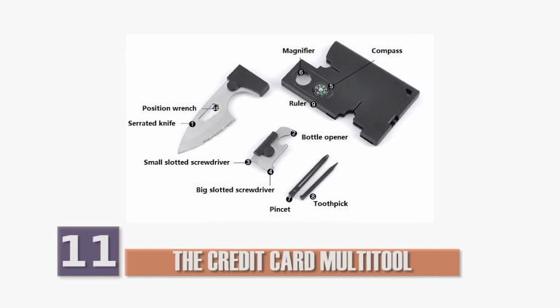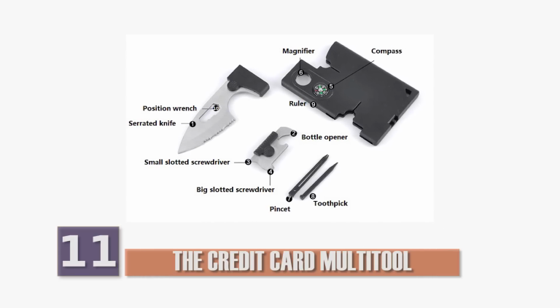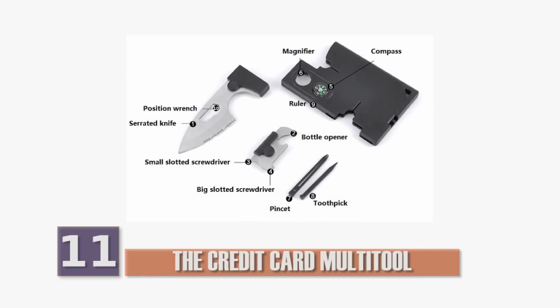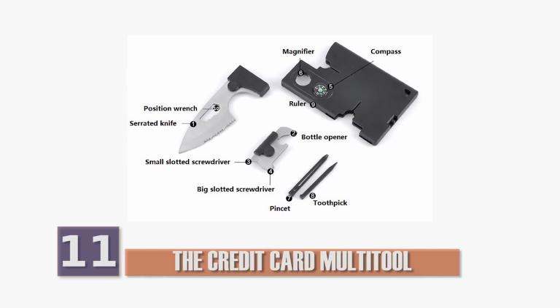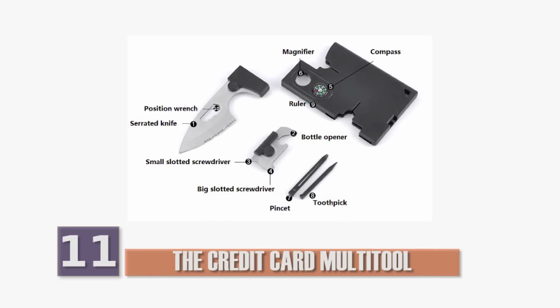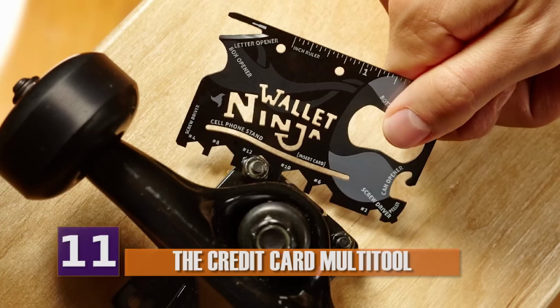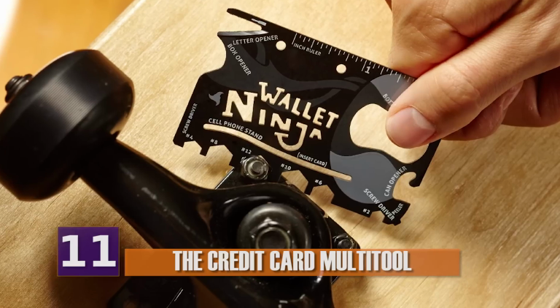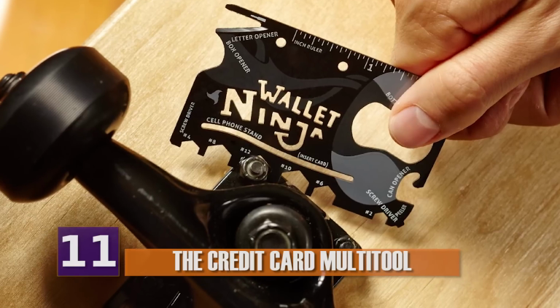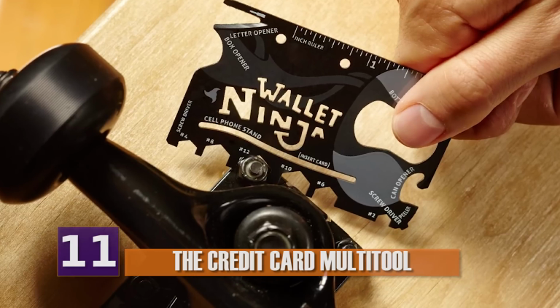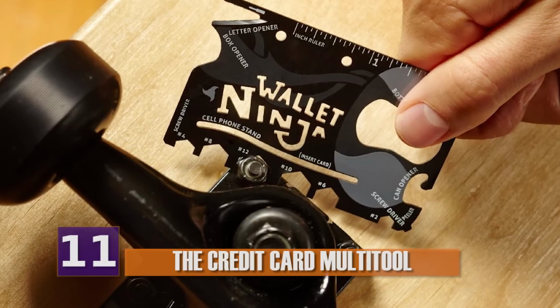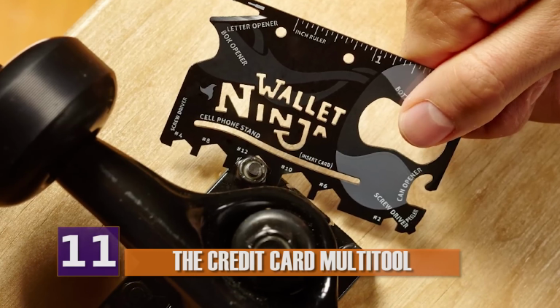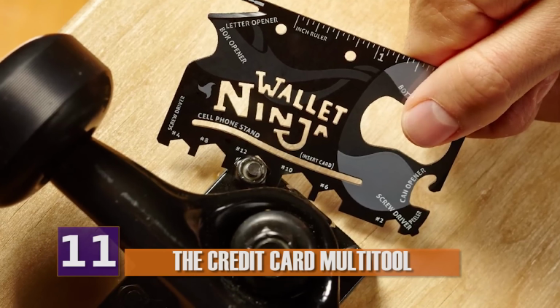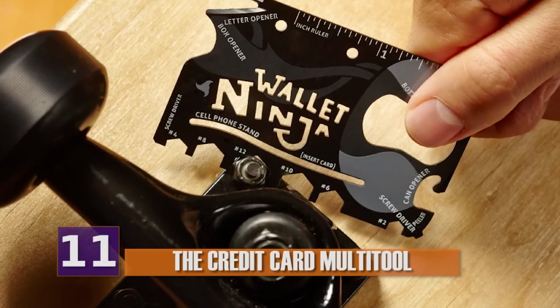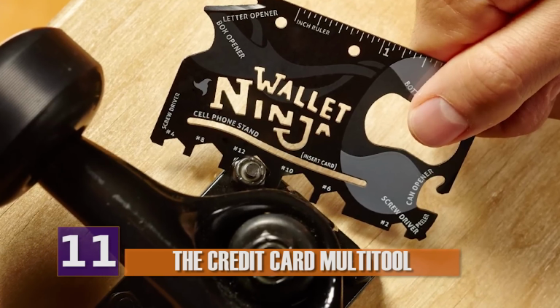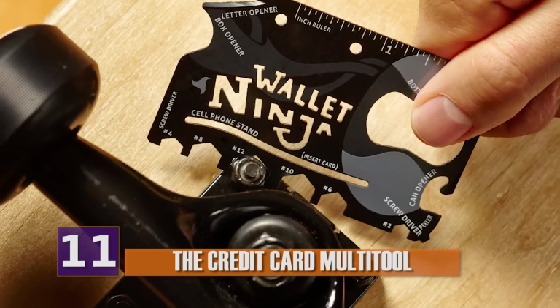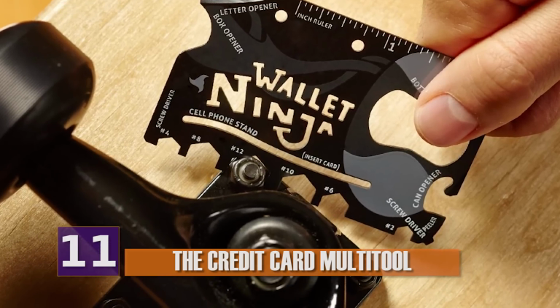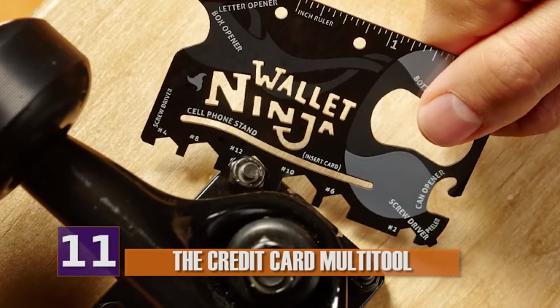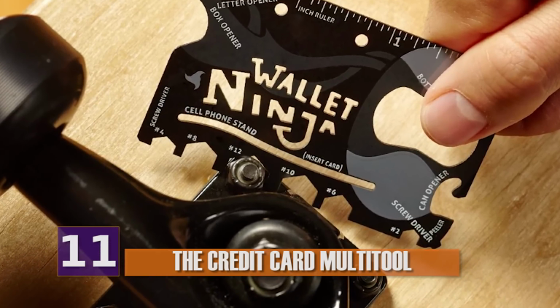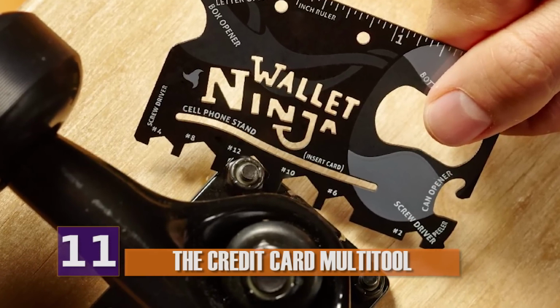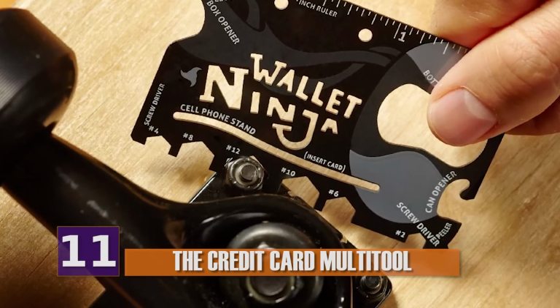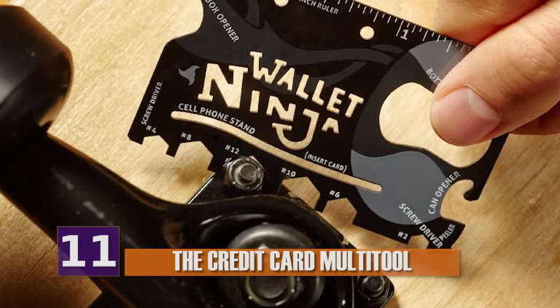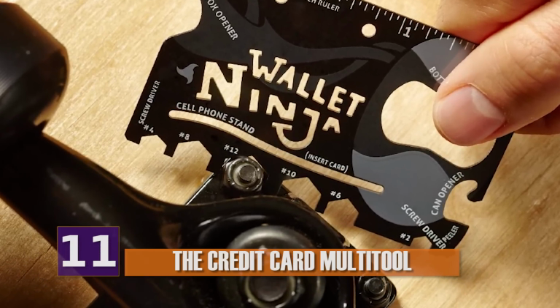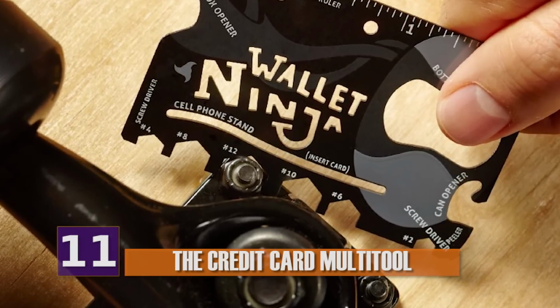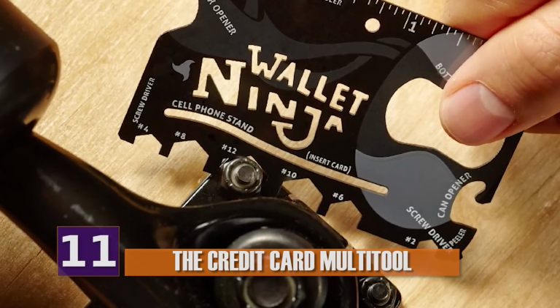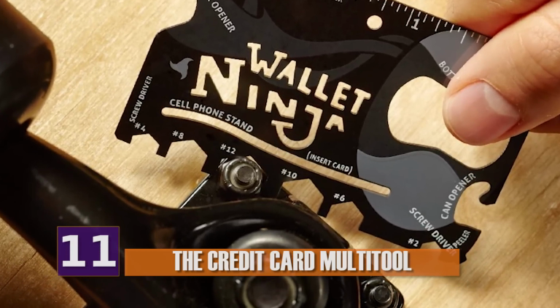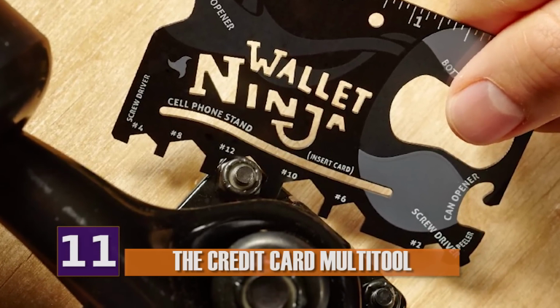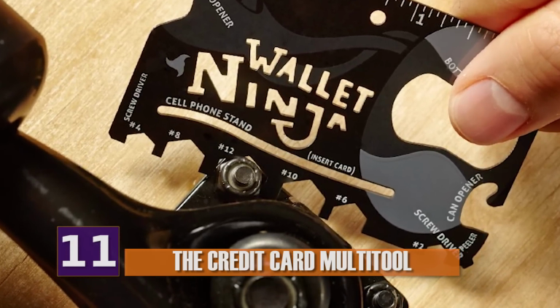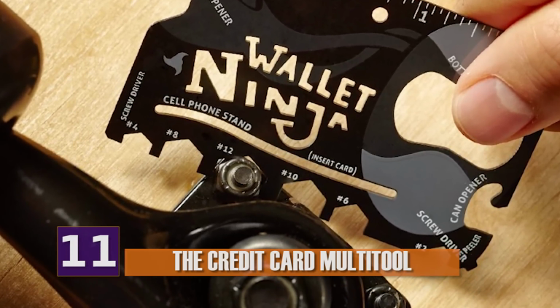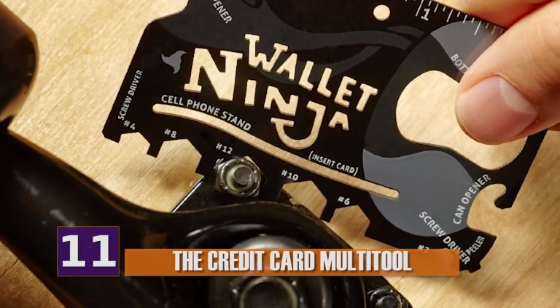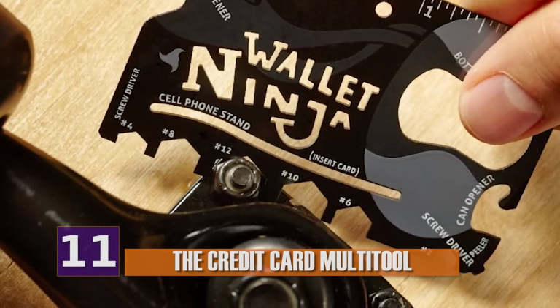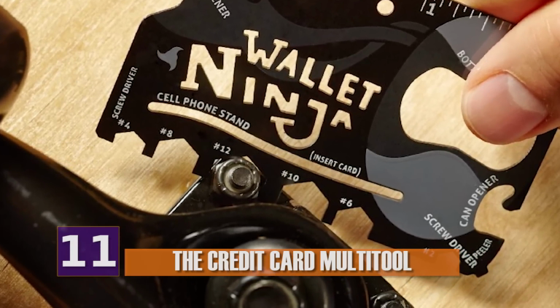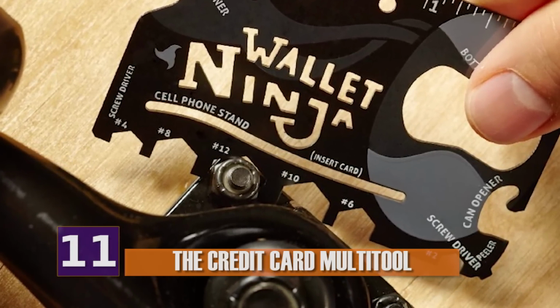Did I miss anything? There are even variations of these multi-tools, such as the Wallet Ninja or the Metal Ant.